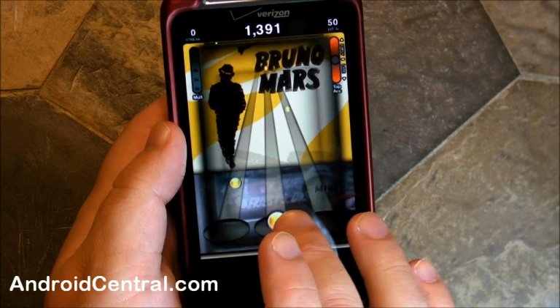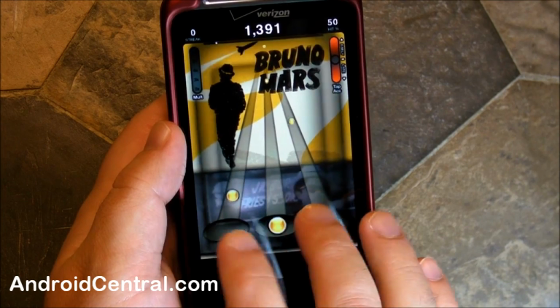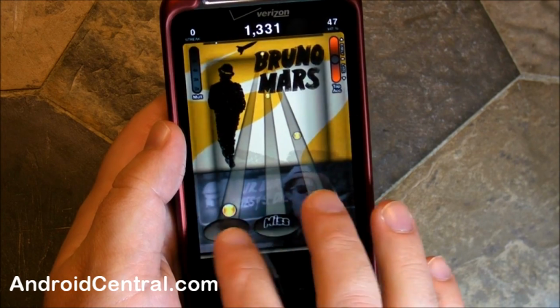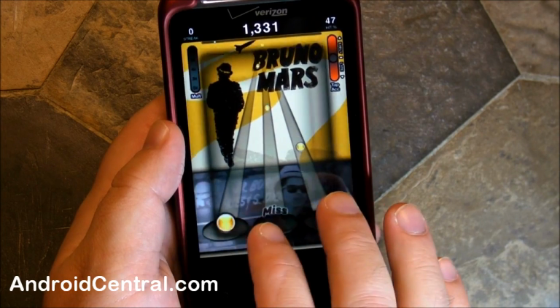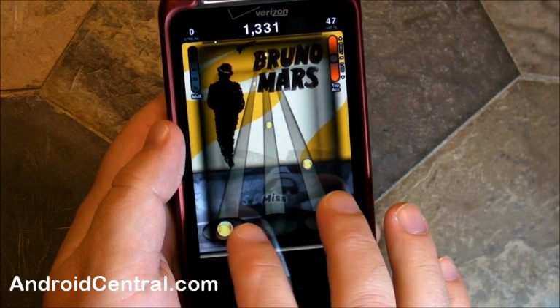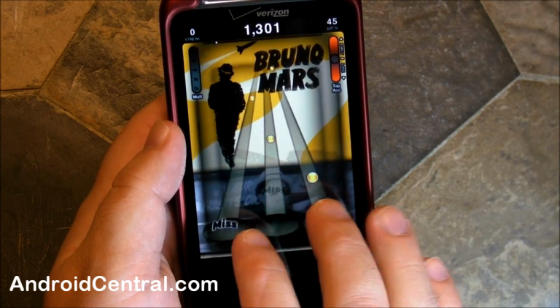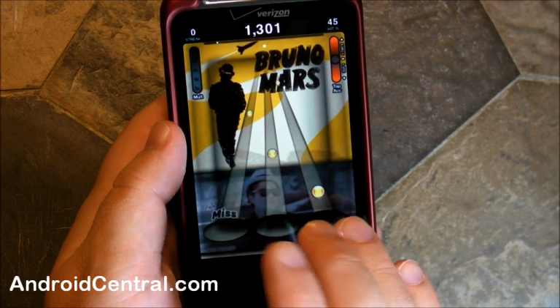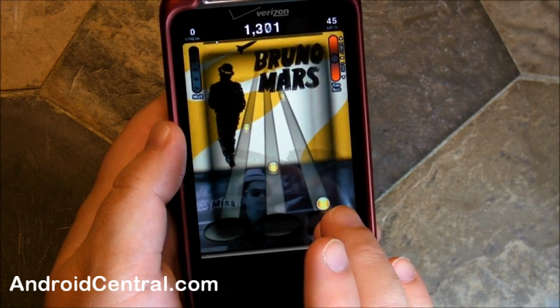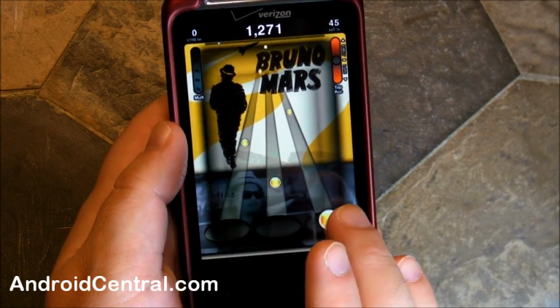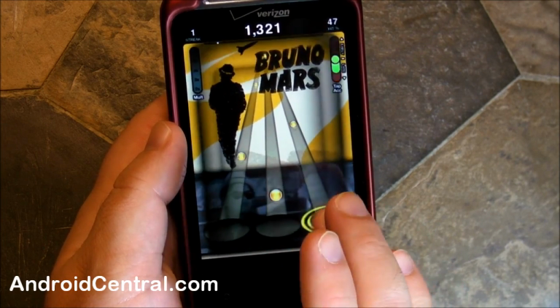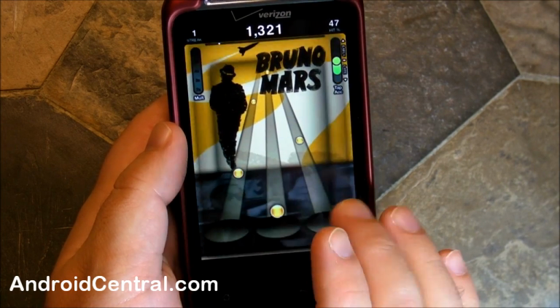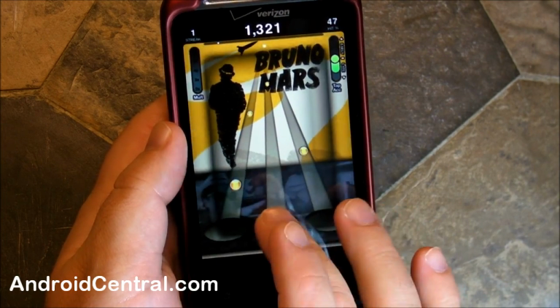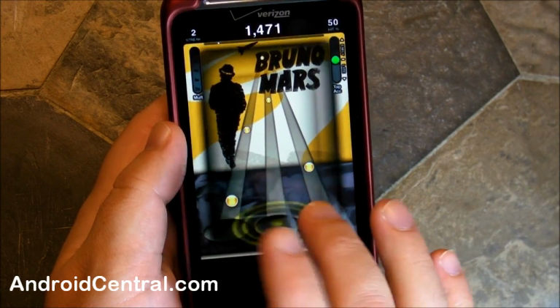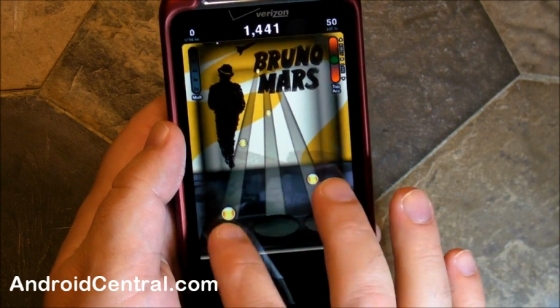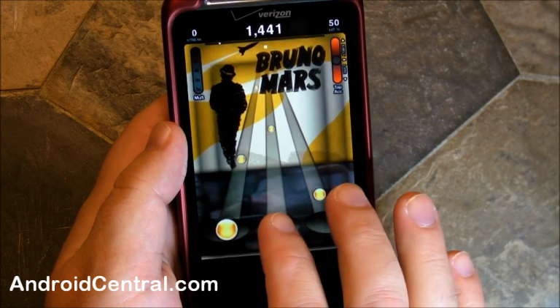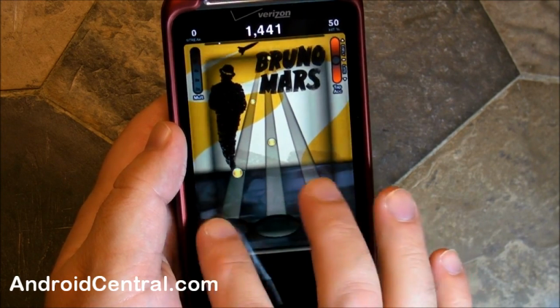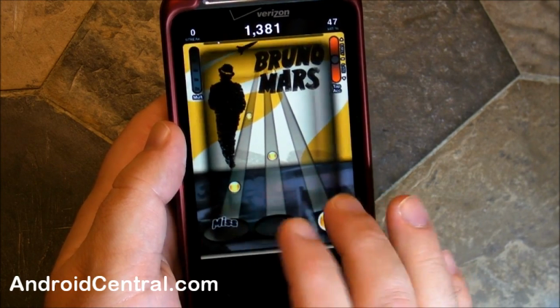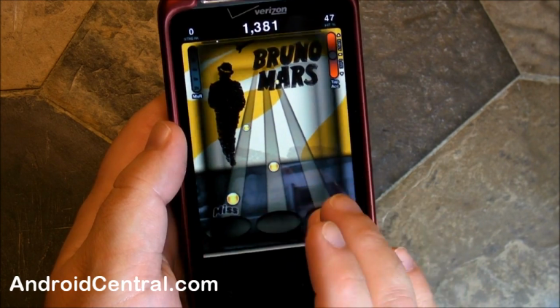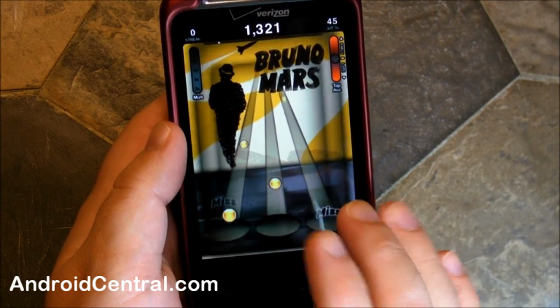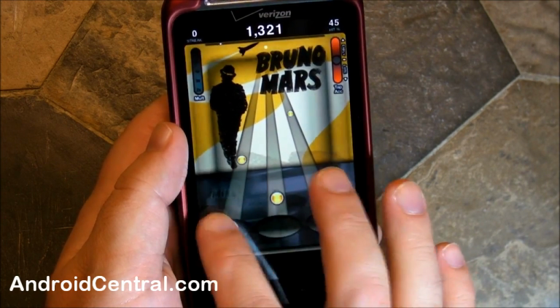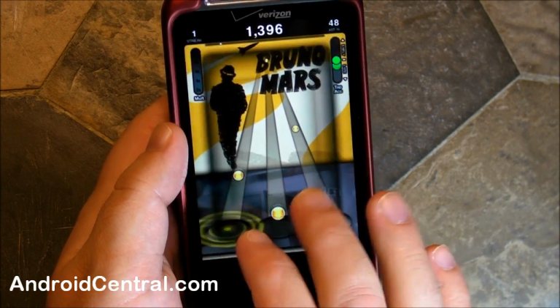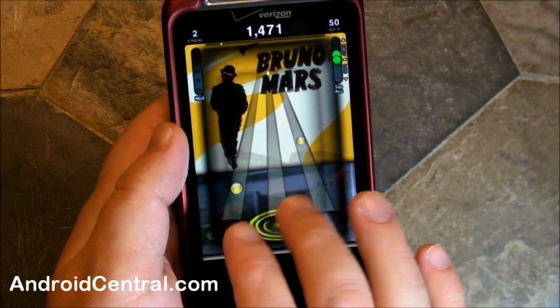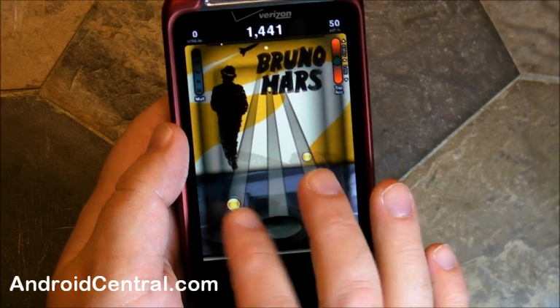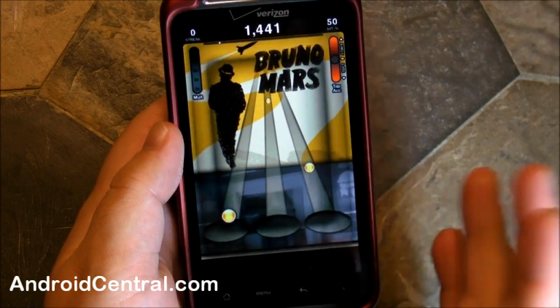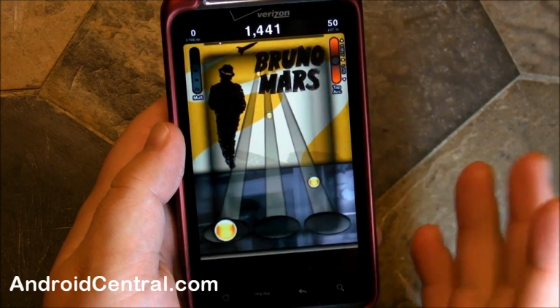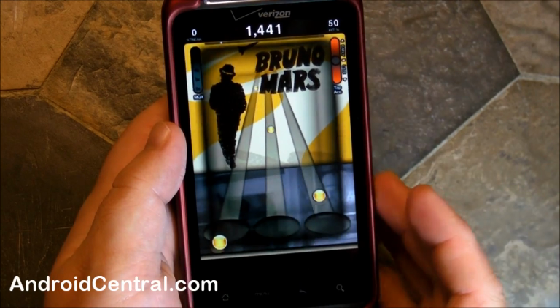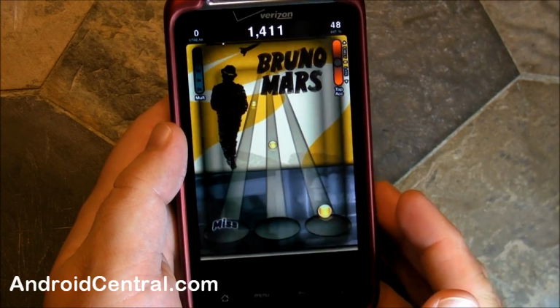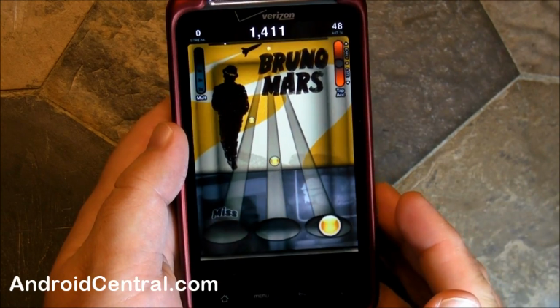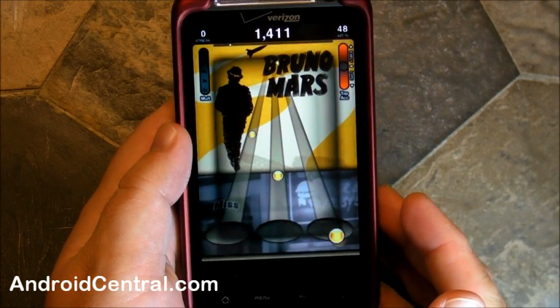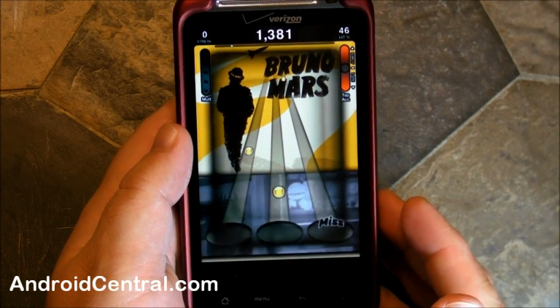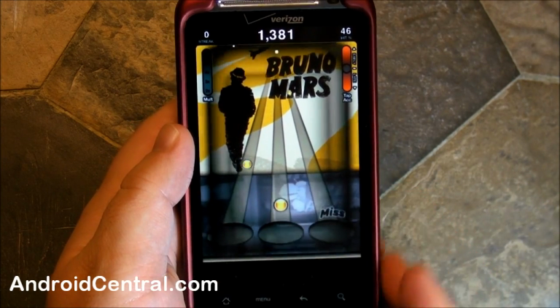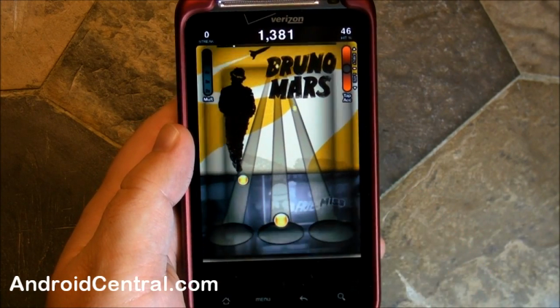But that's how you do it — we downloaded the song right in the app with in-app billing, no muss, no fuss, just took a few seconds. So there you go, see ya.